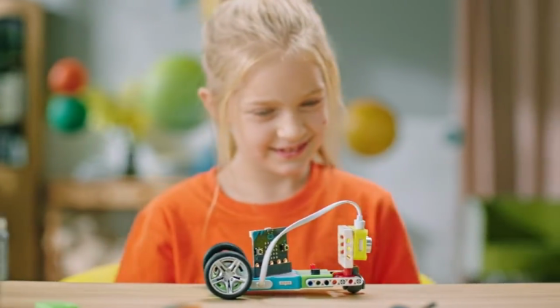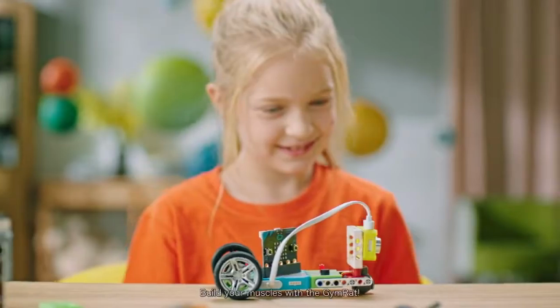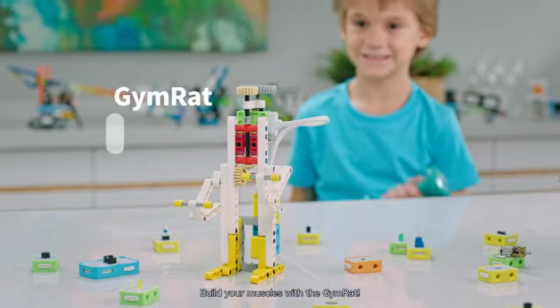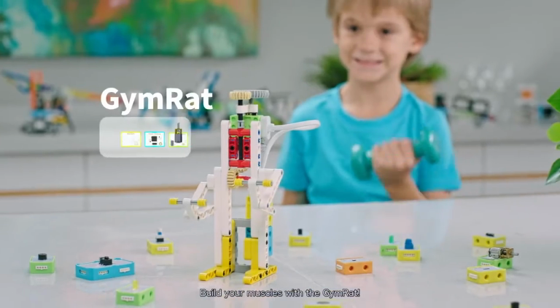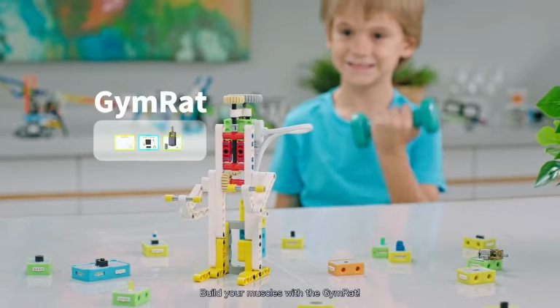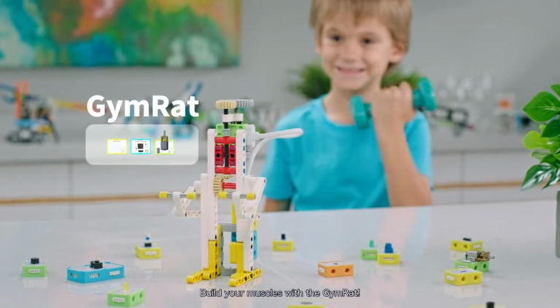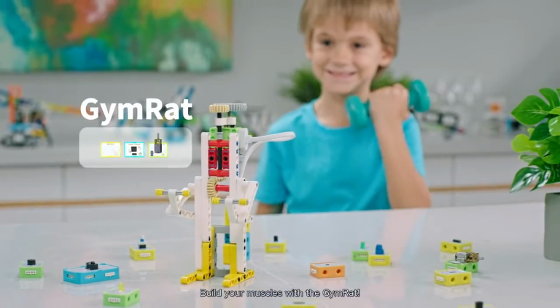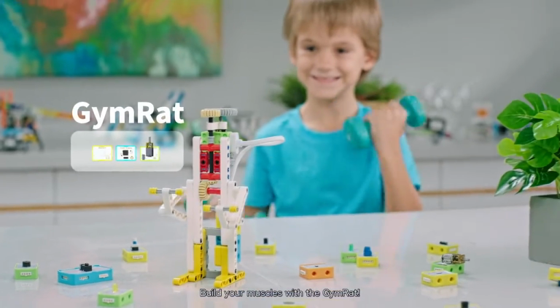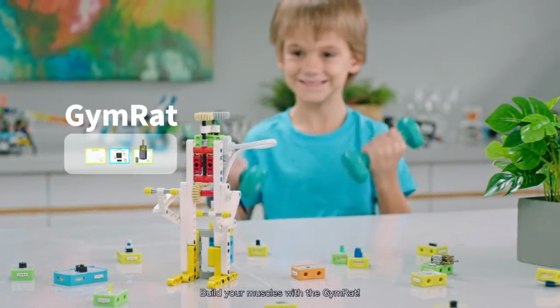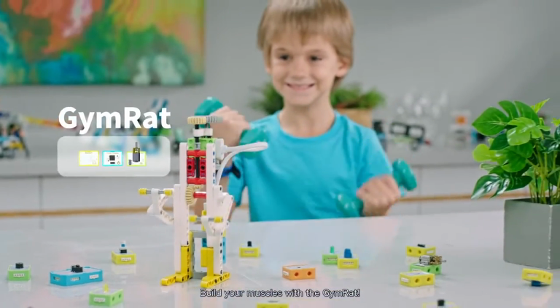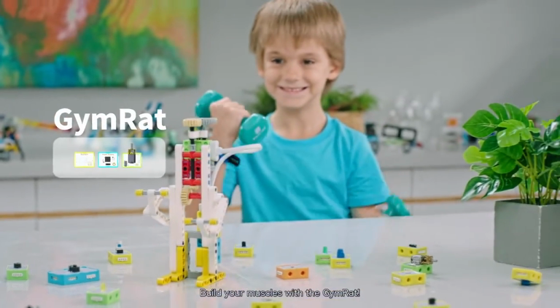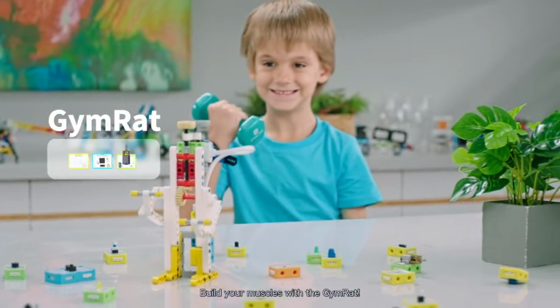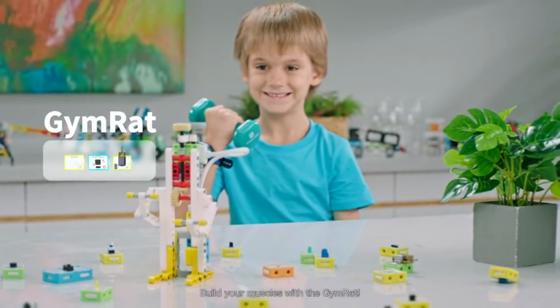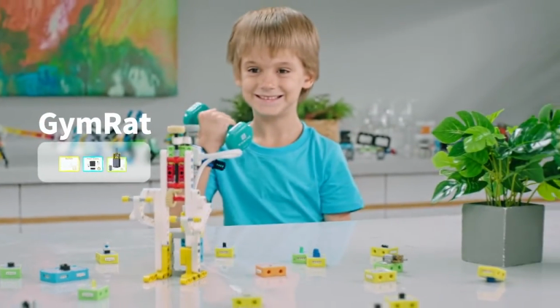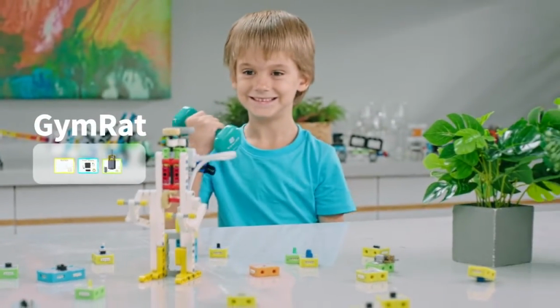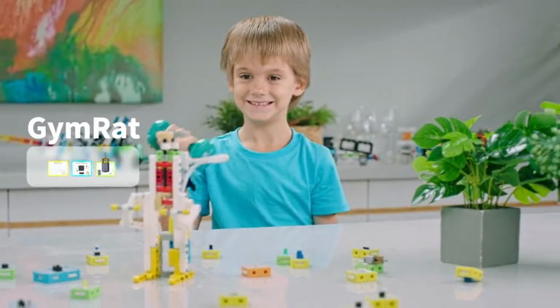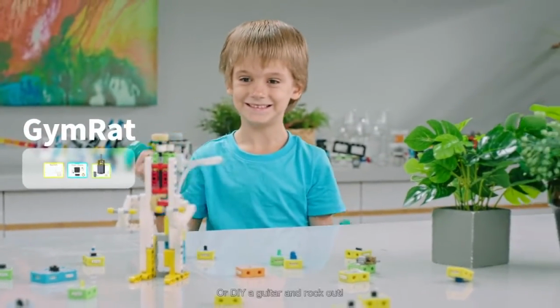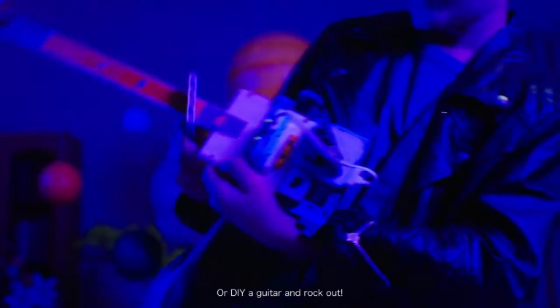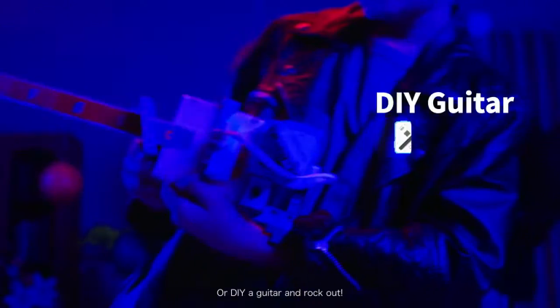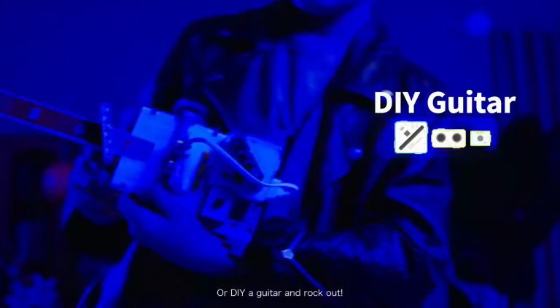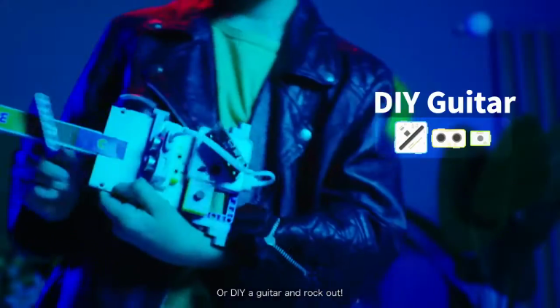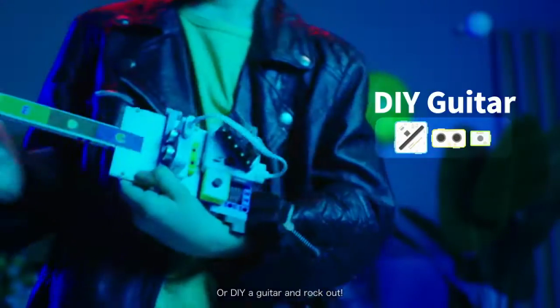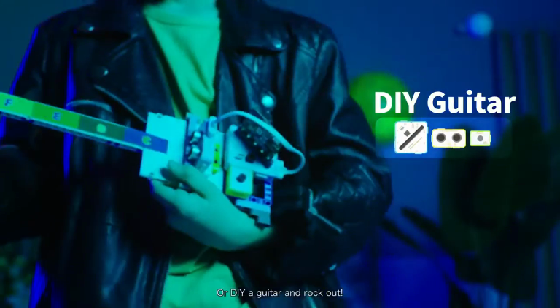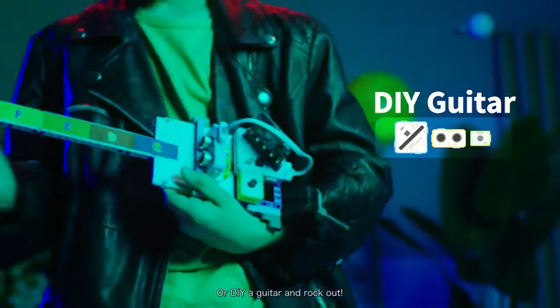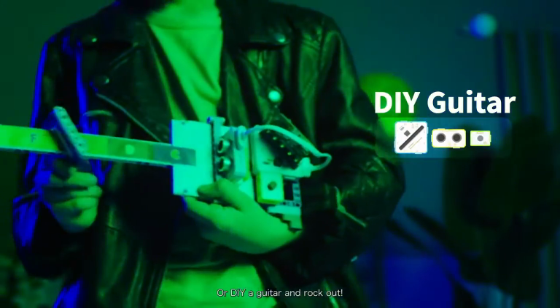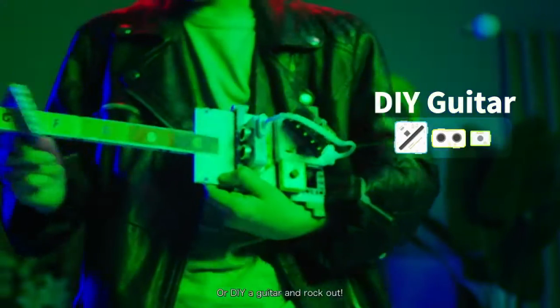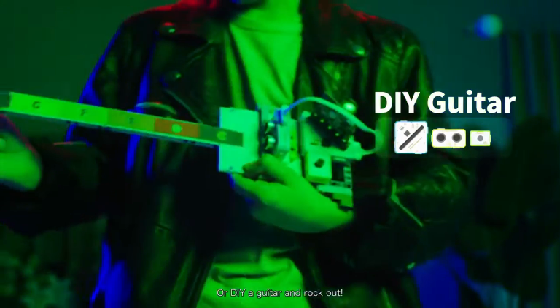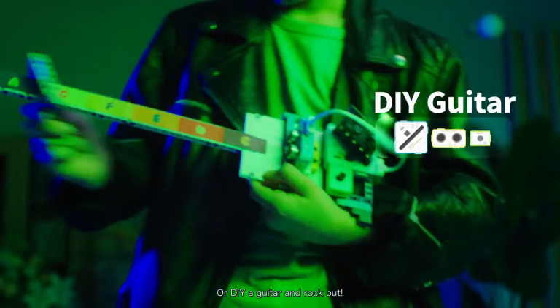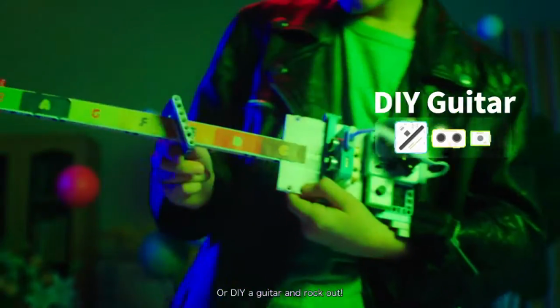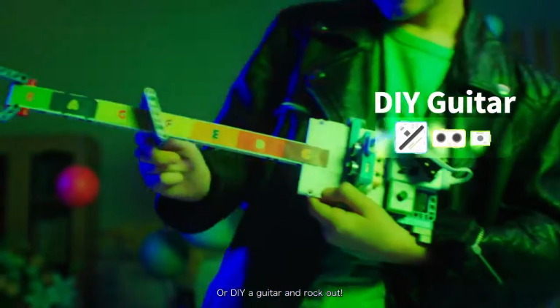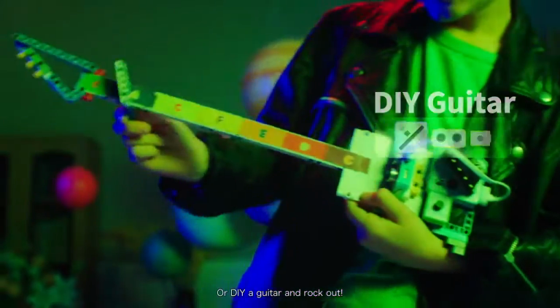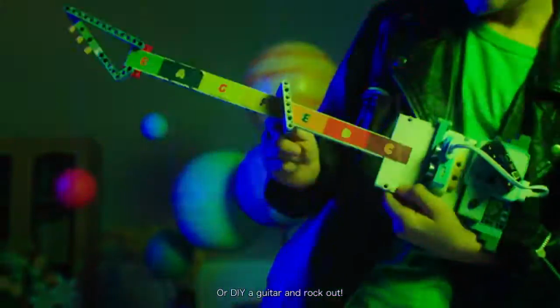Build your muscles with the gym rat. Or DIY a guitar and rock out.